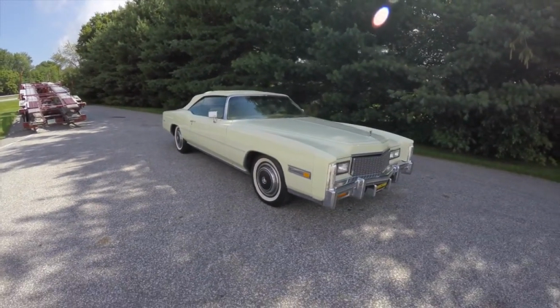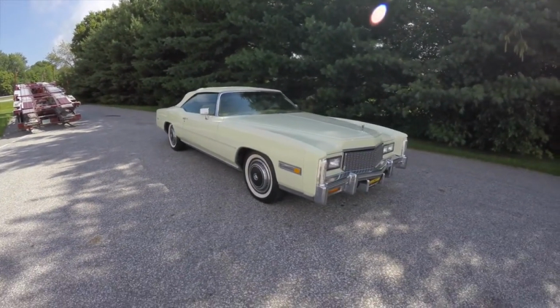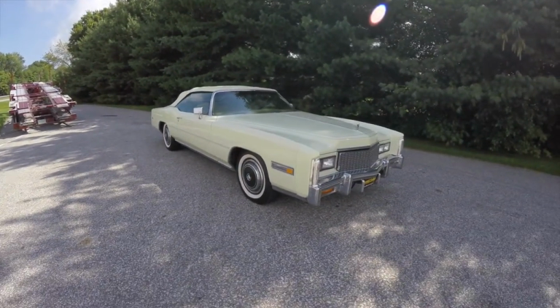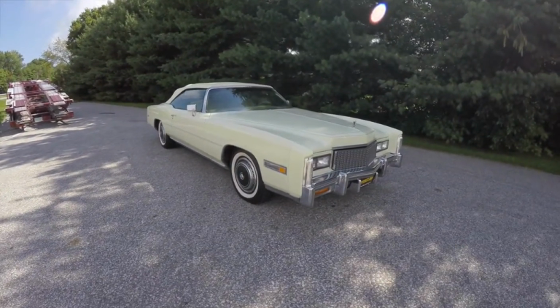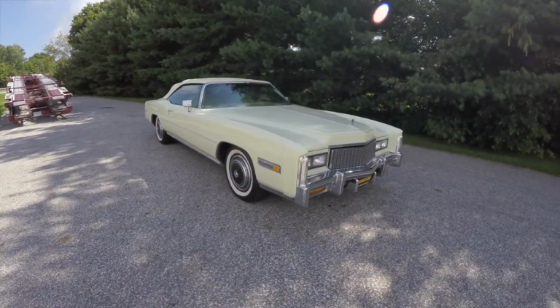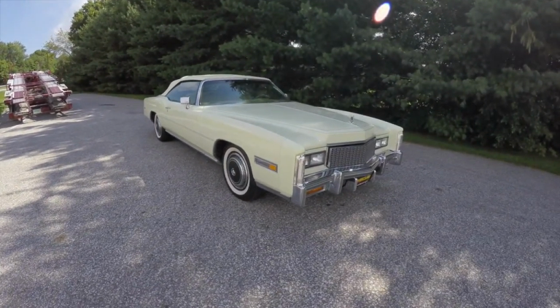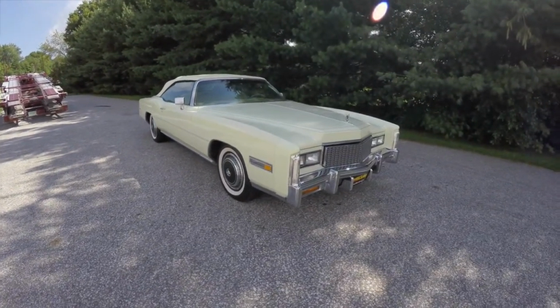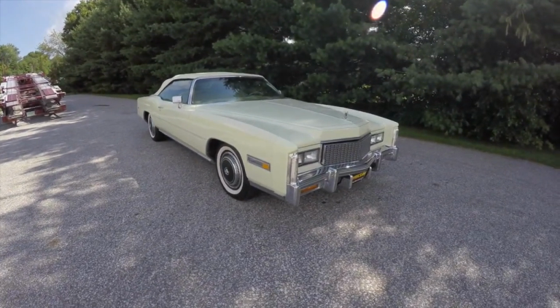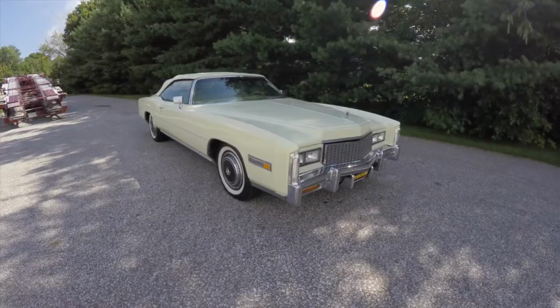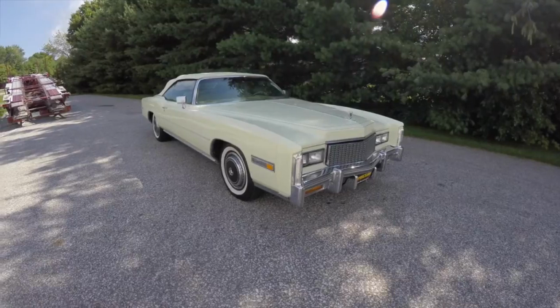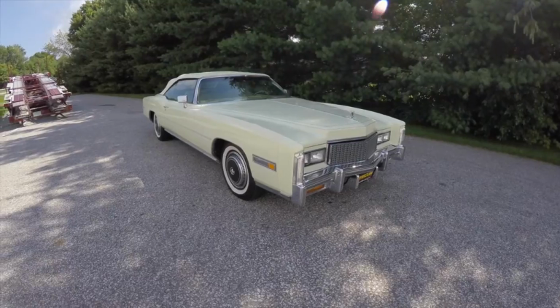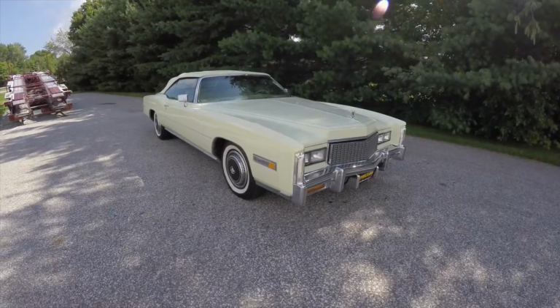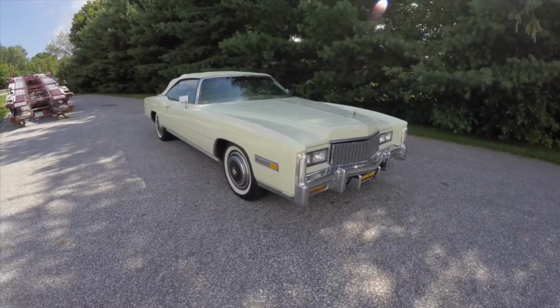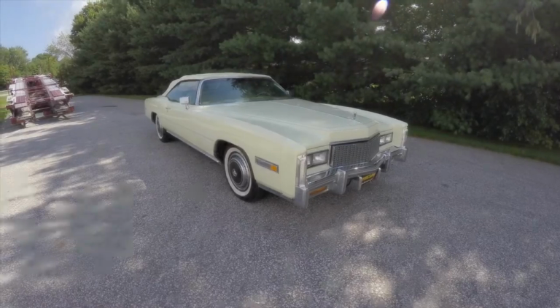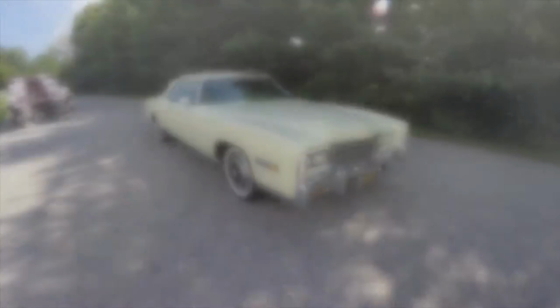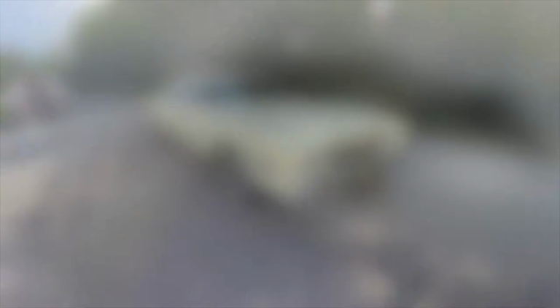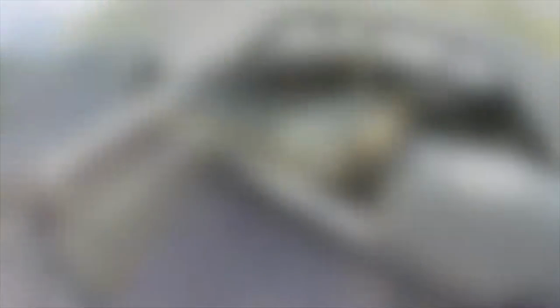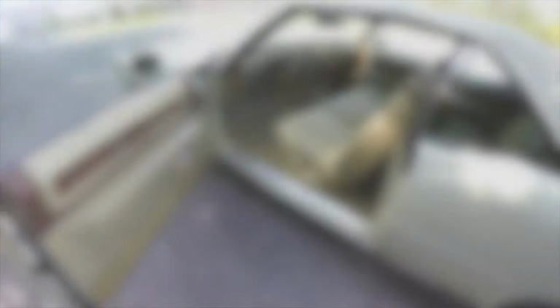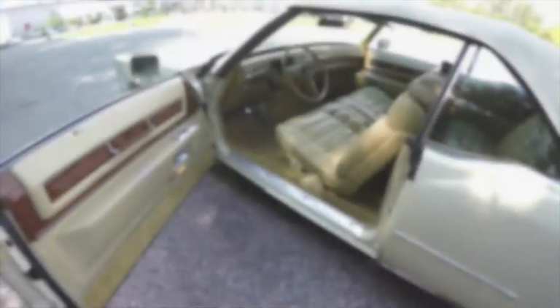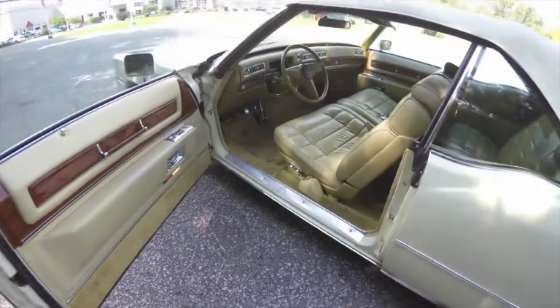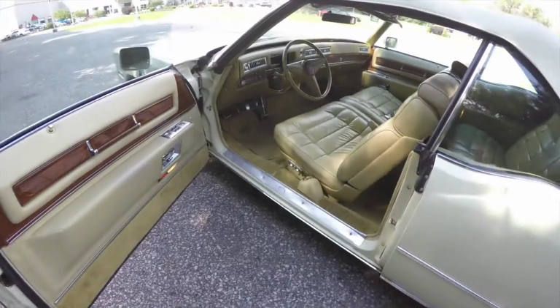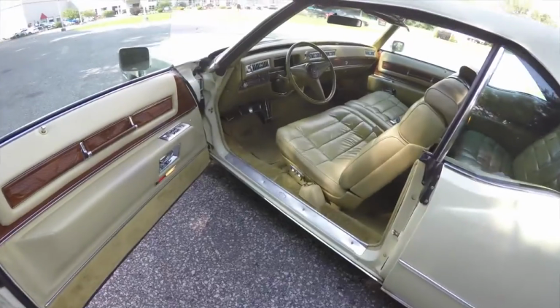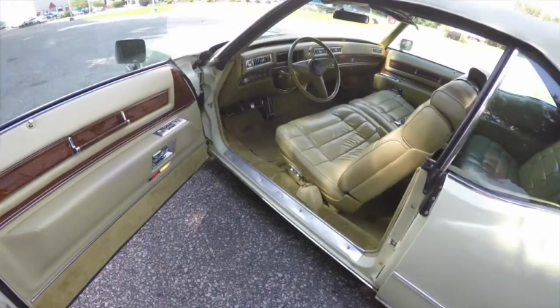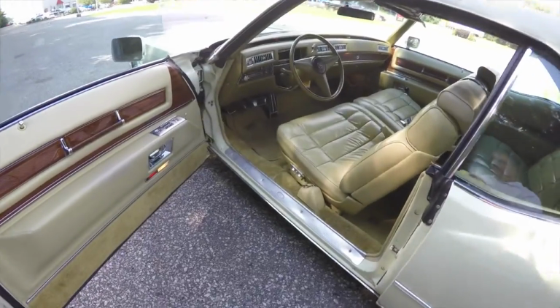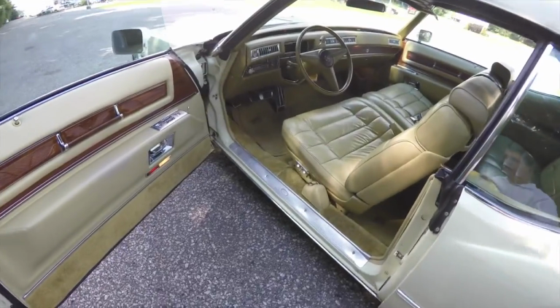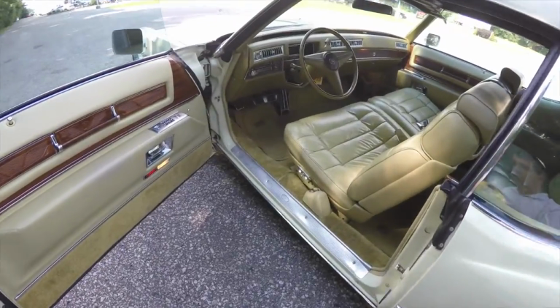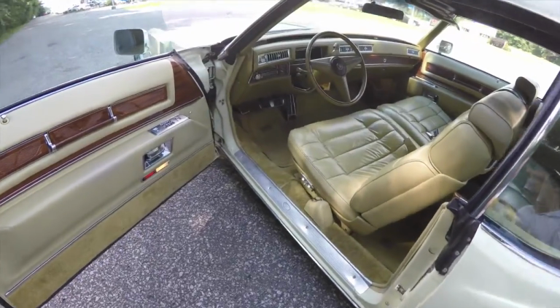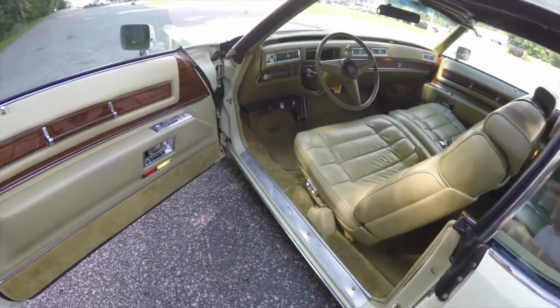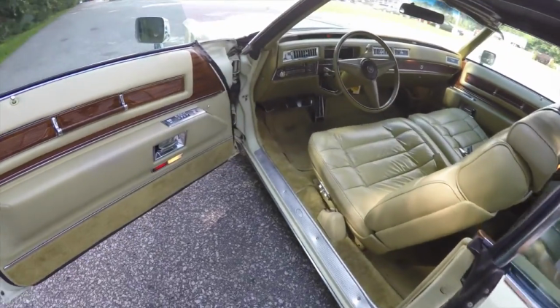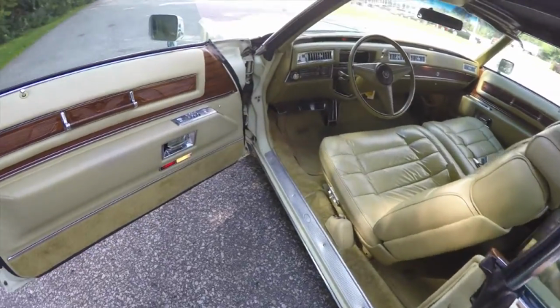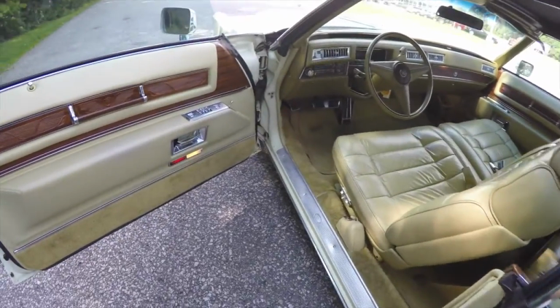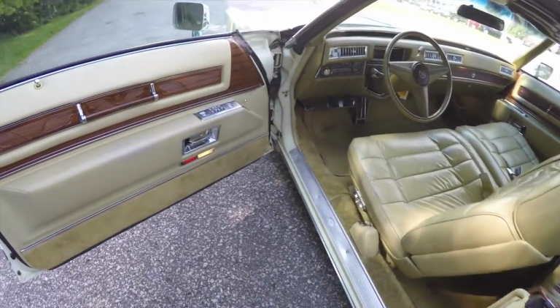Alright, let's take a look at the interior. So inside, the ivory continues.